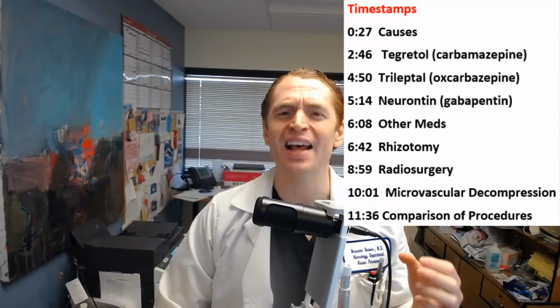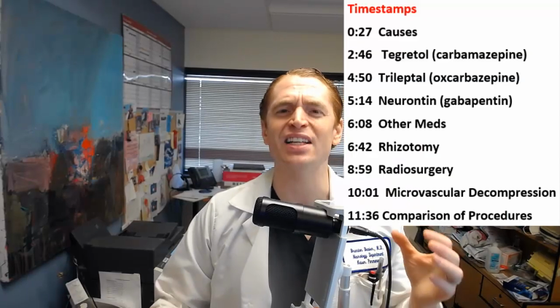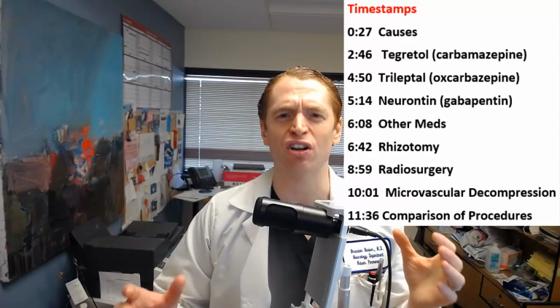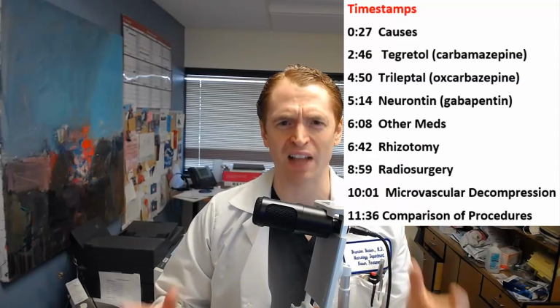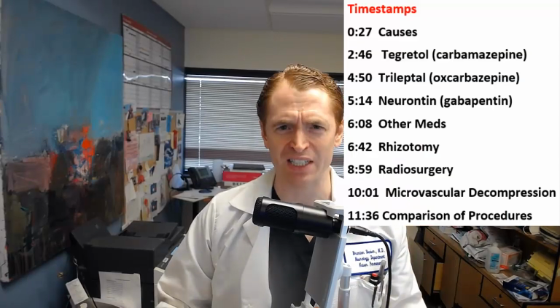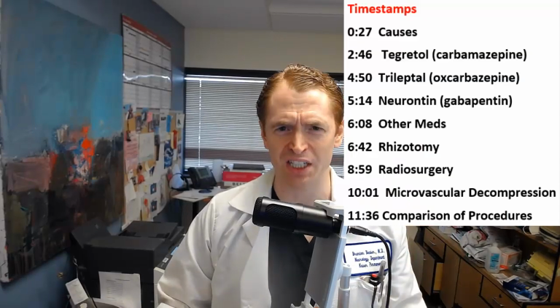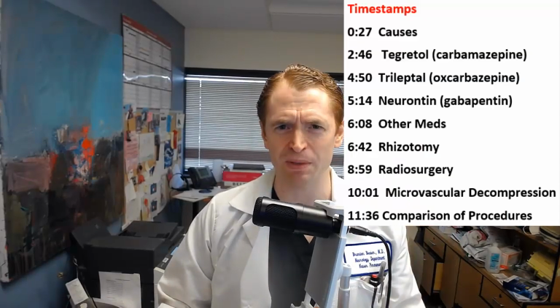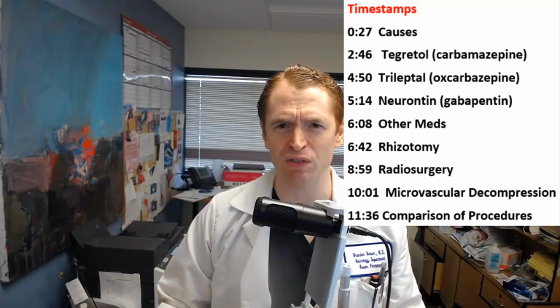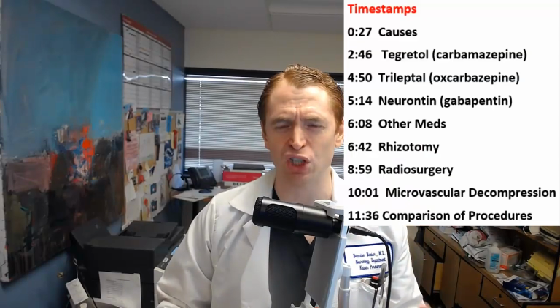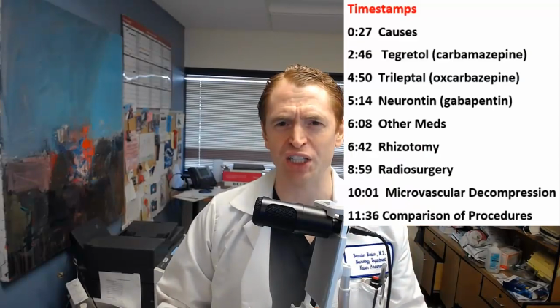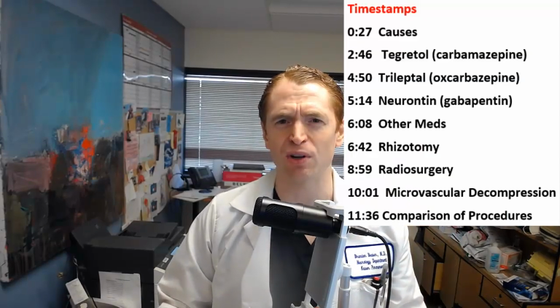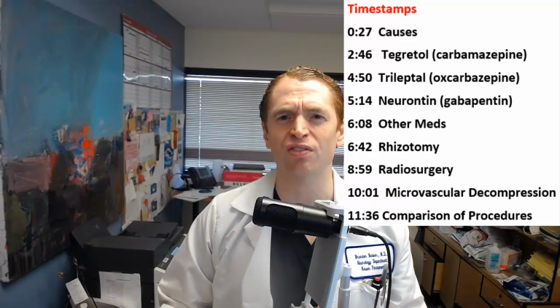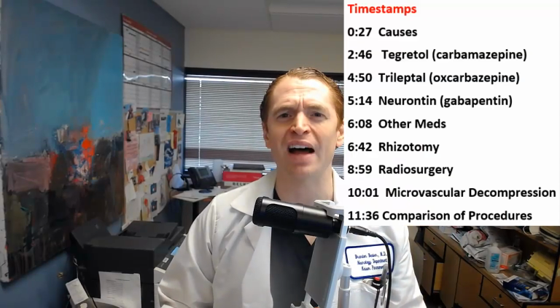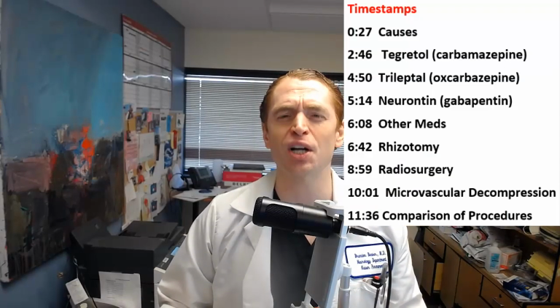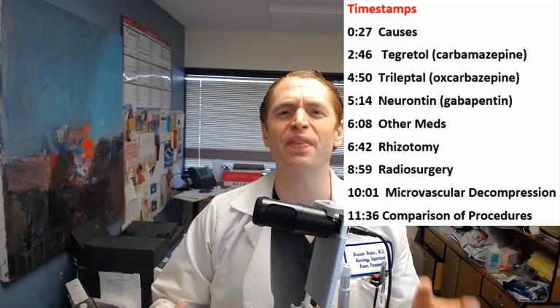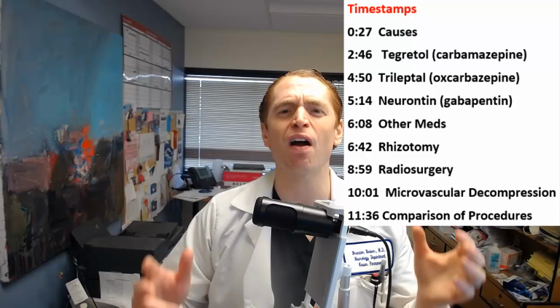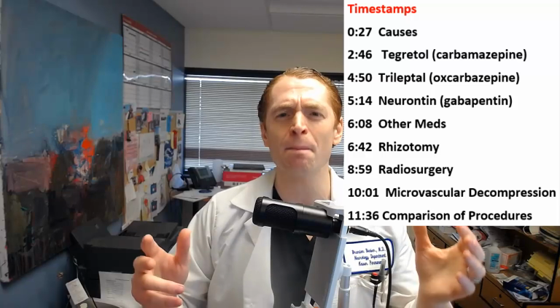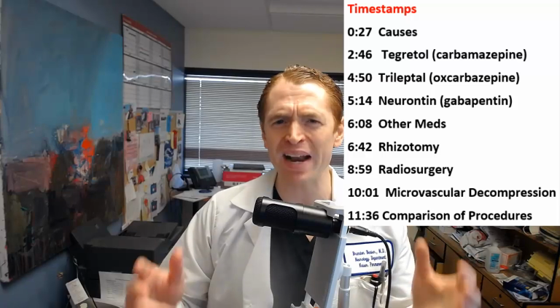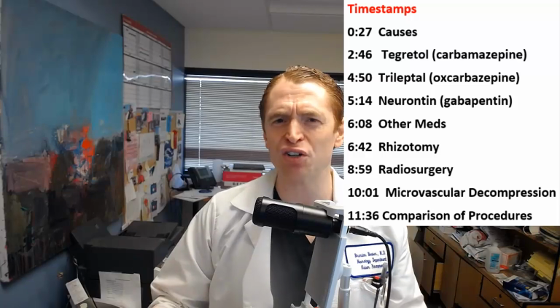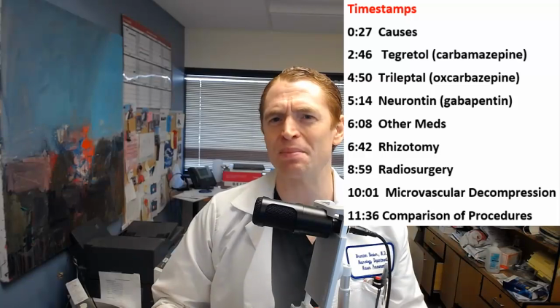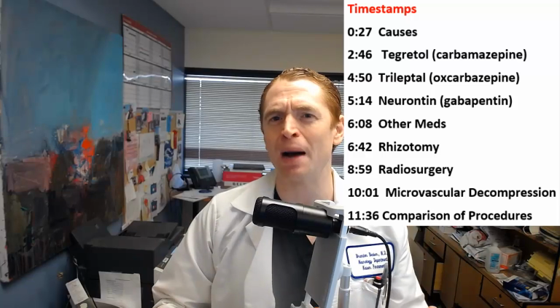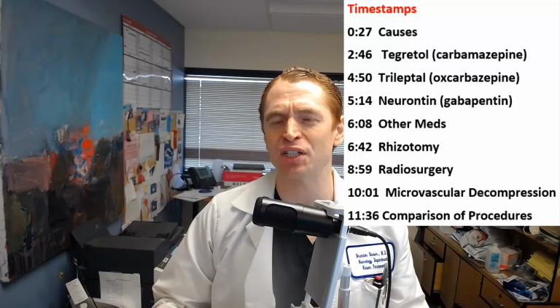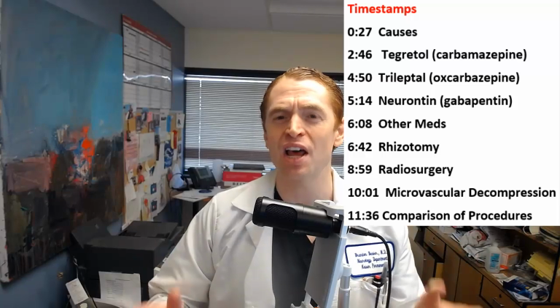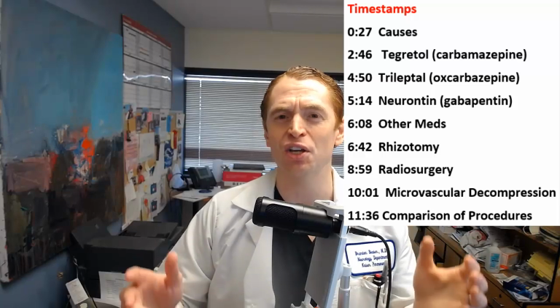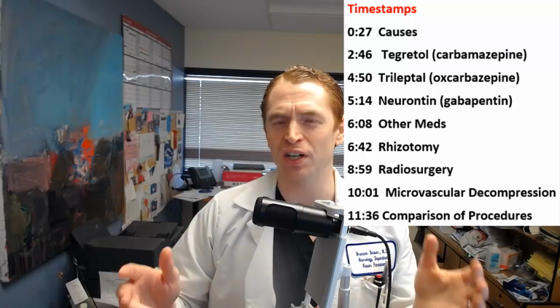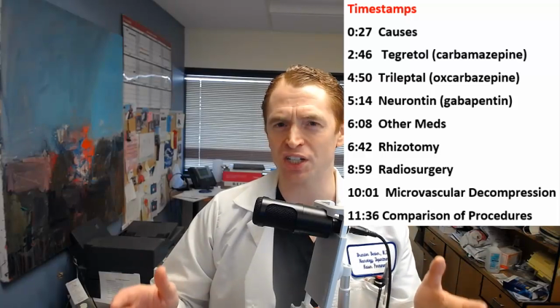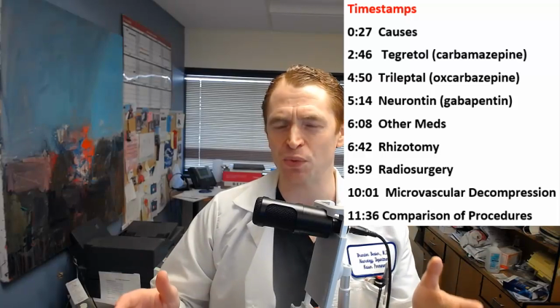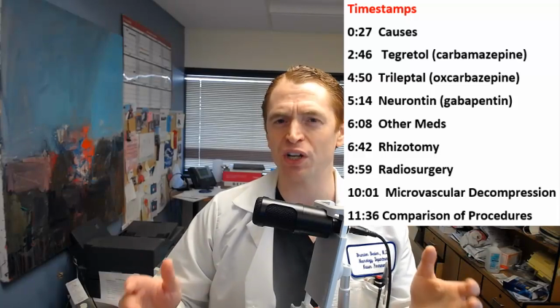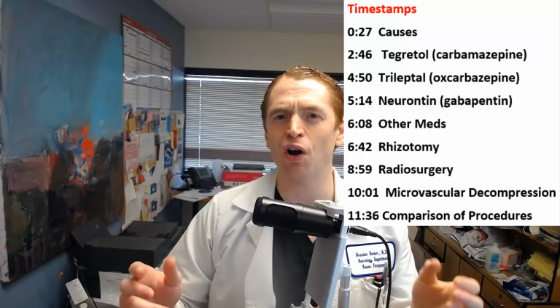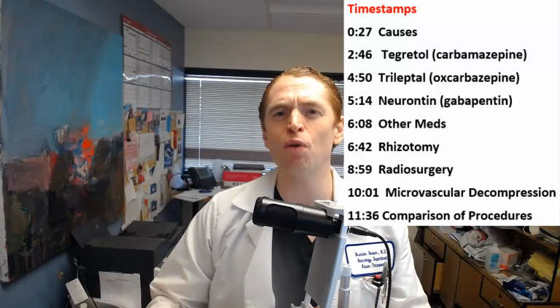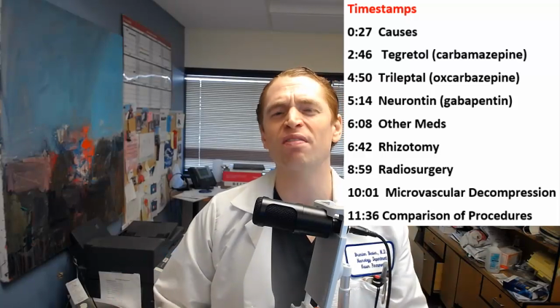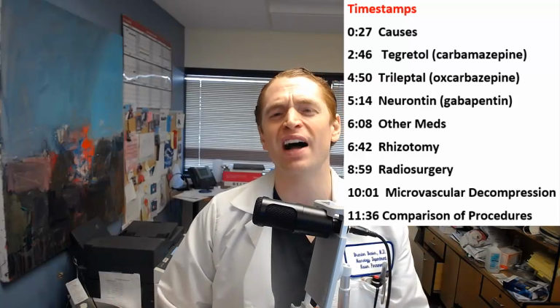These are classic symptoms of trigeminal neuralgia, but there are many treatment options you can discuss with your own provider.